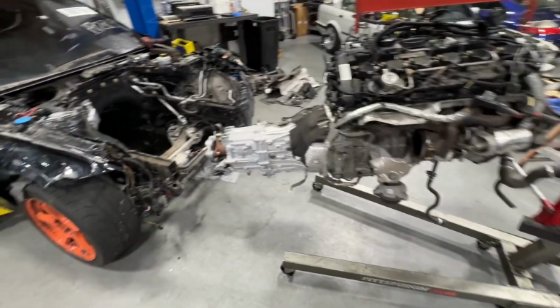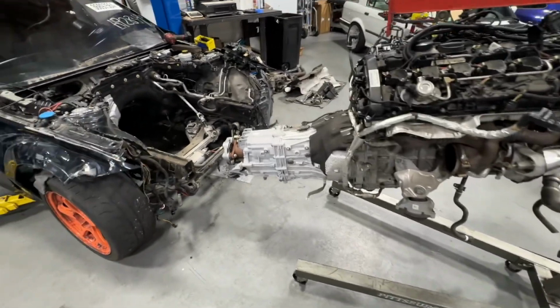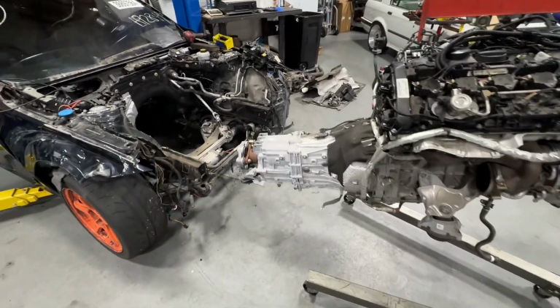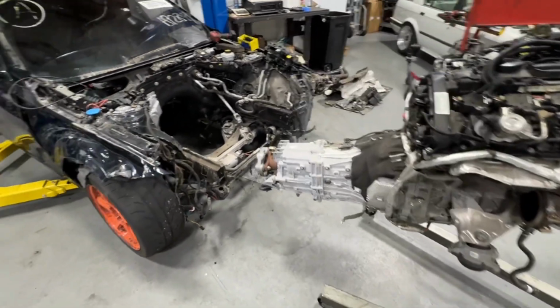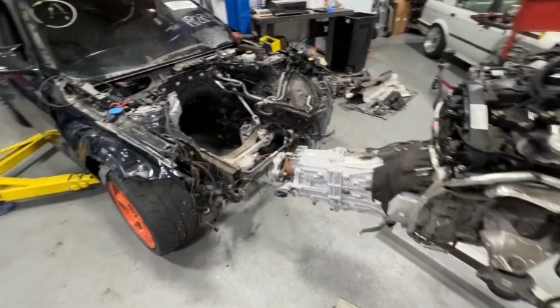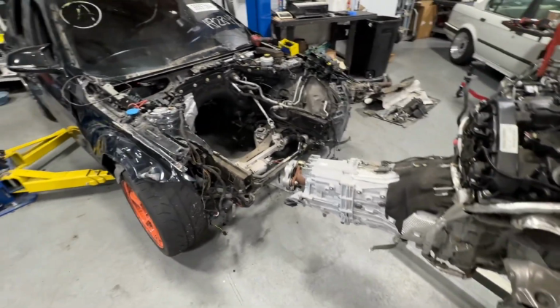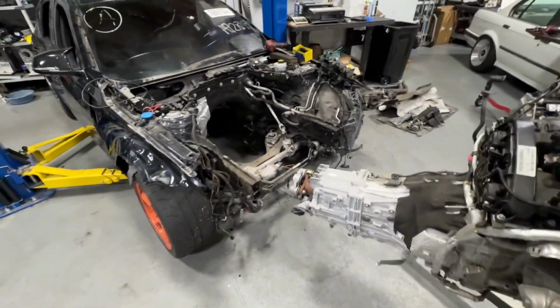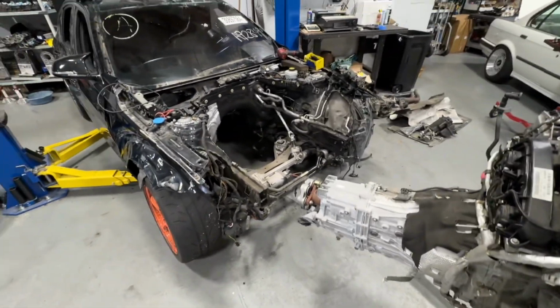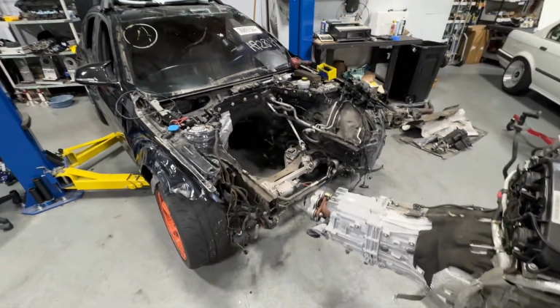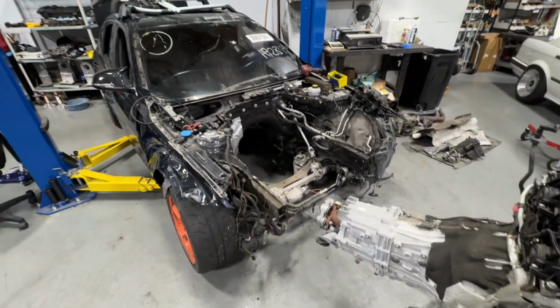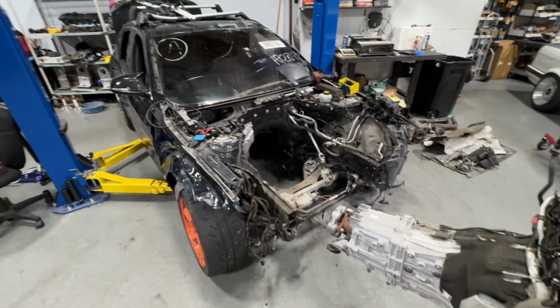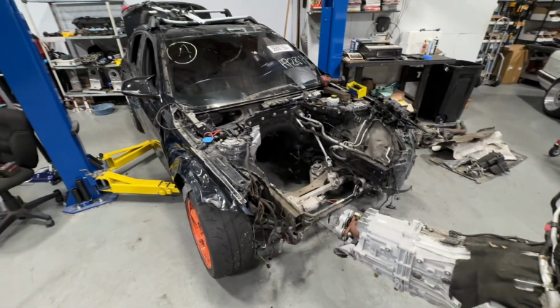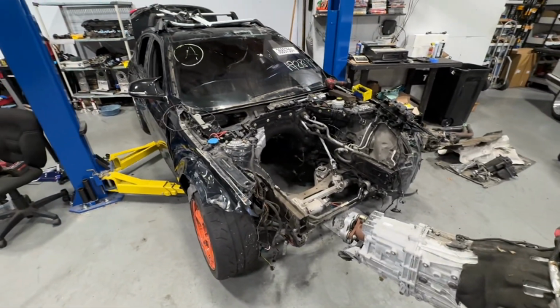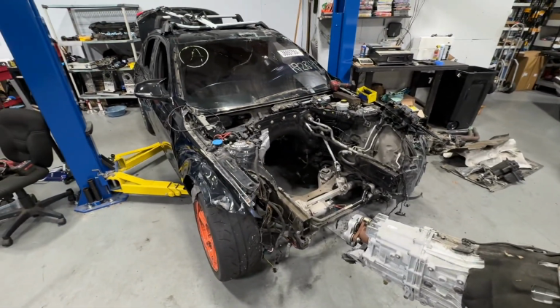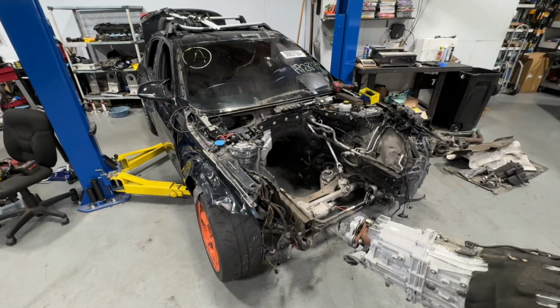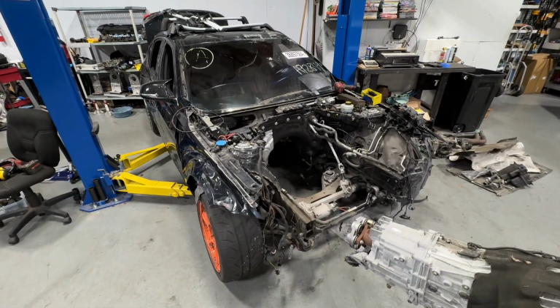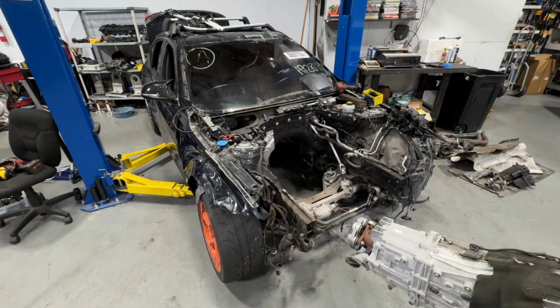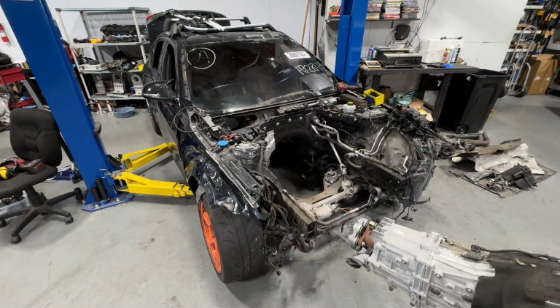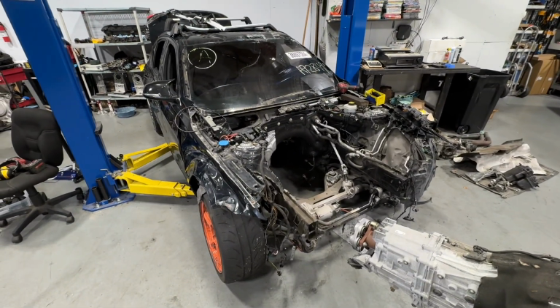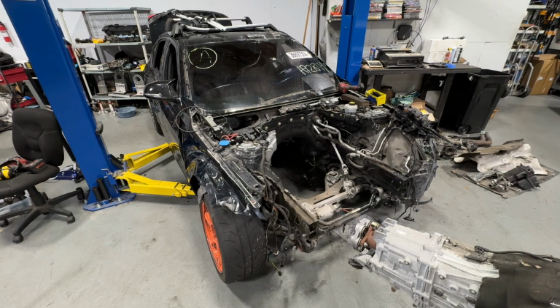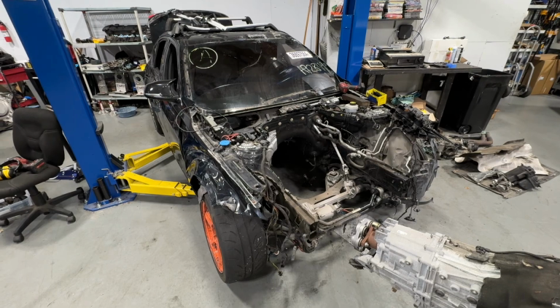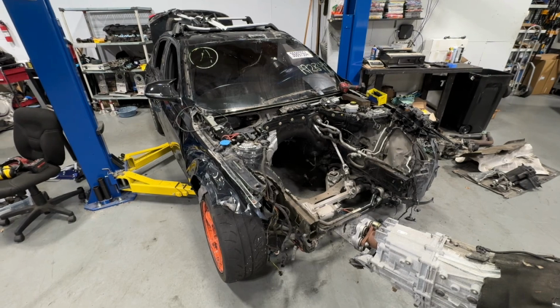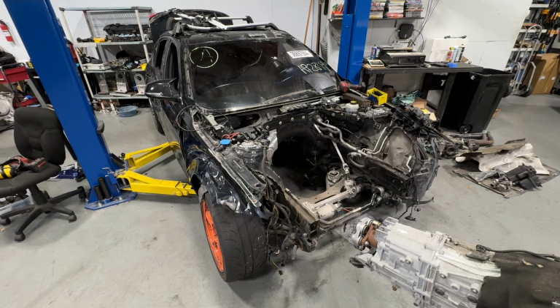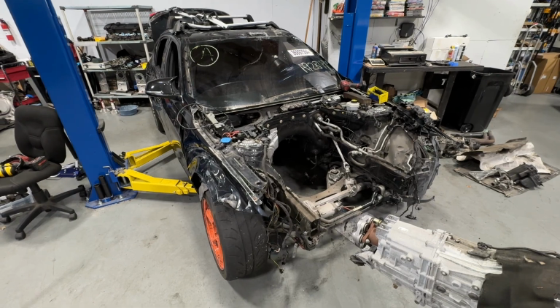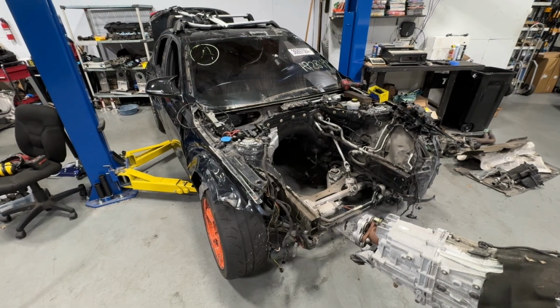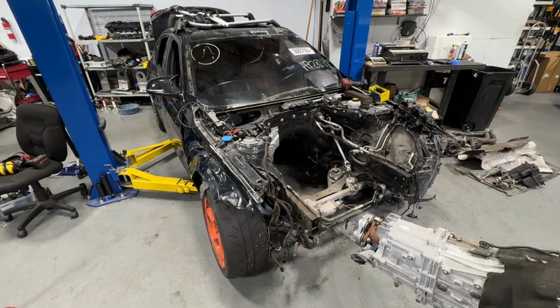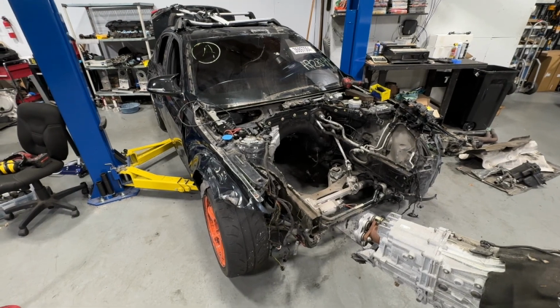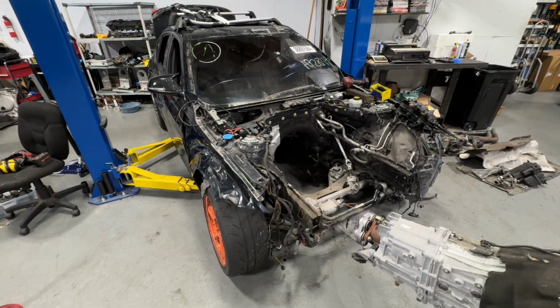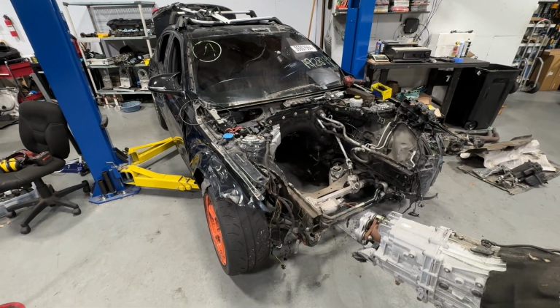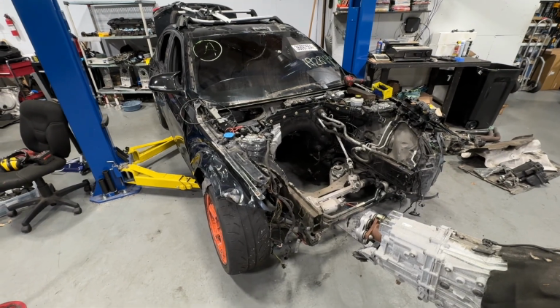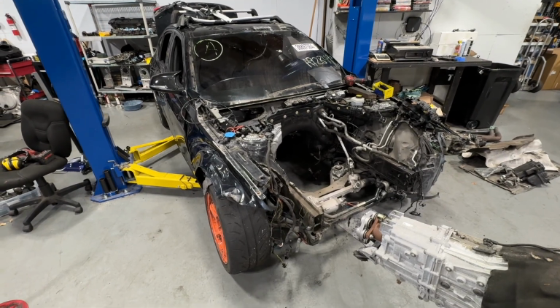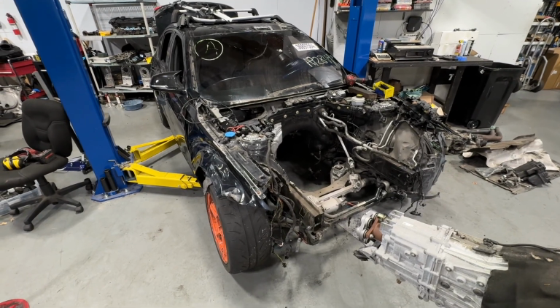That's about it — easy day. The next step is pulling that wiring harness out. Thanks for watching, everyone — have a great day.